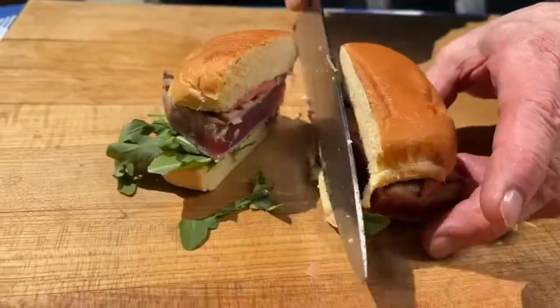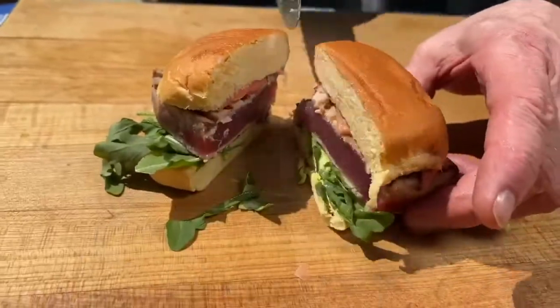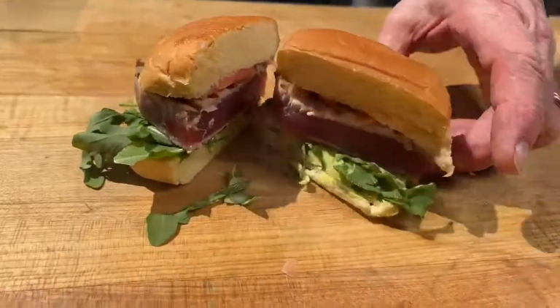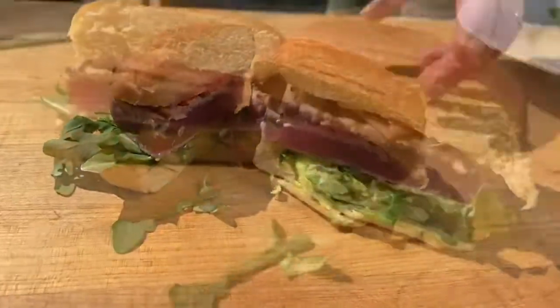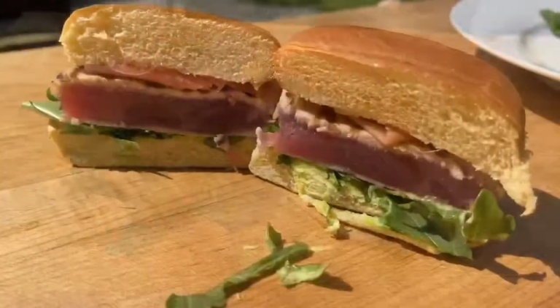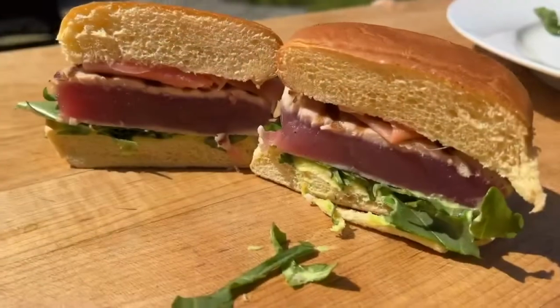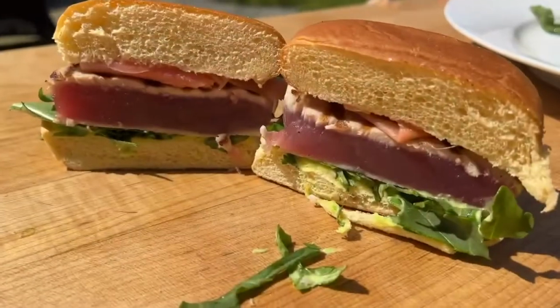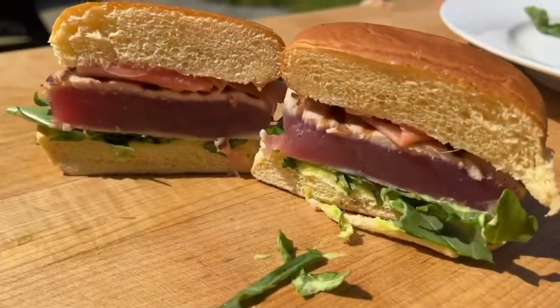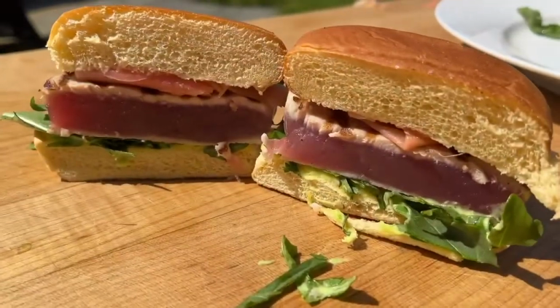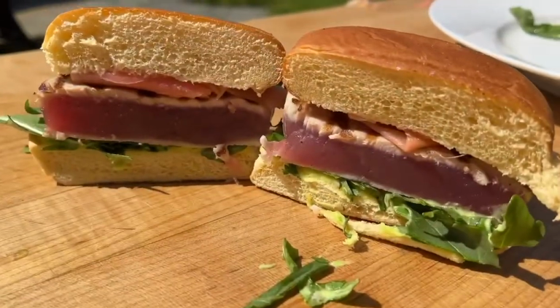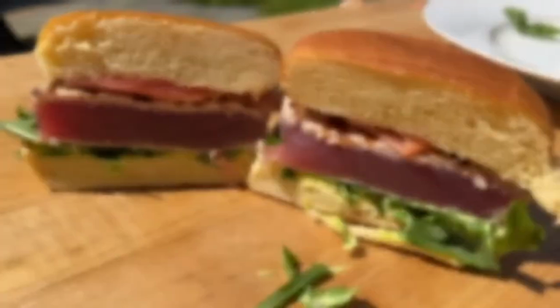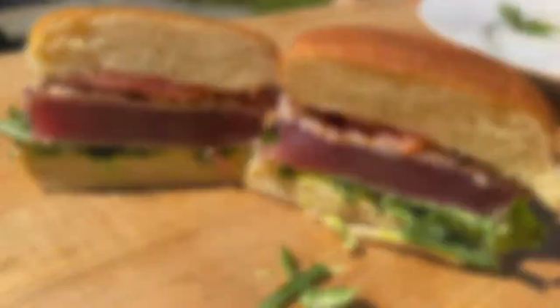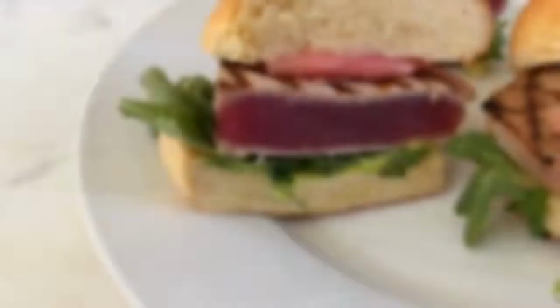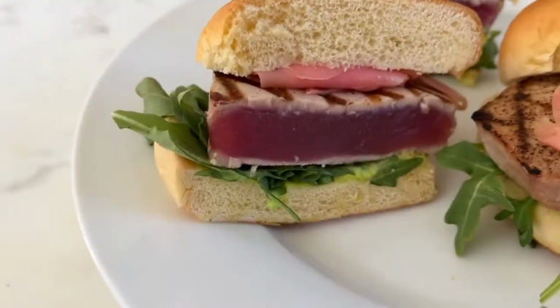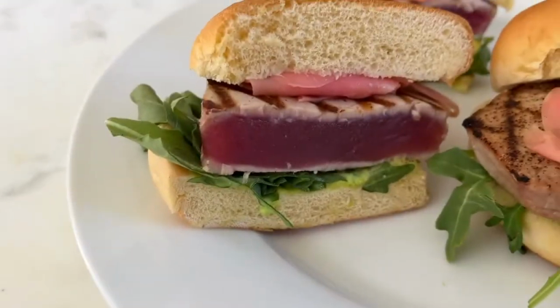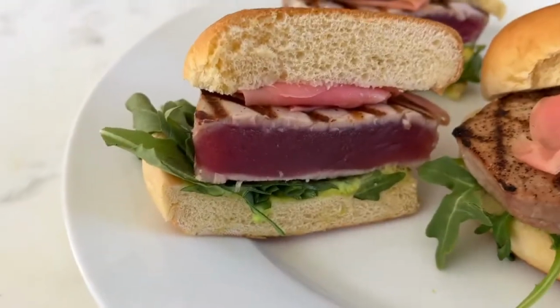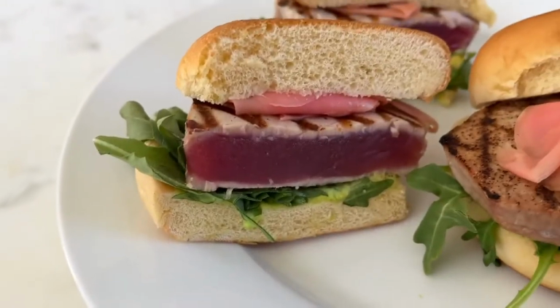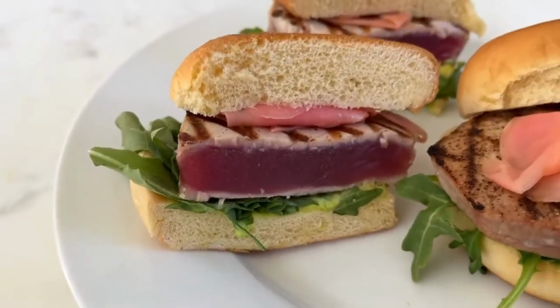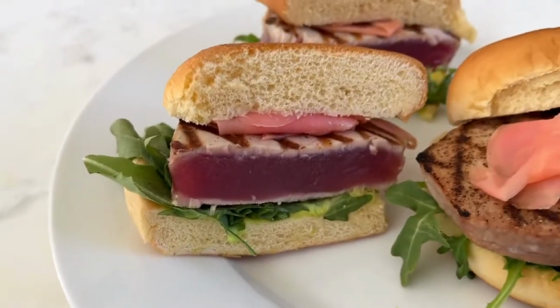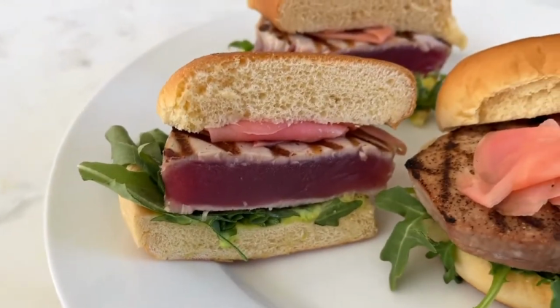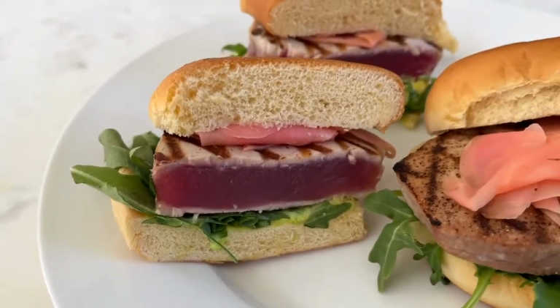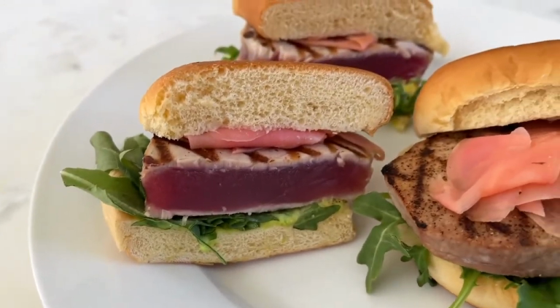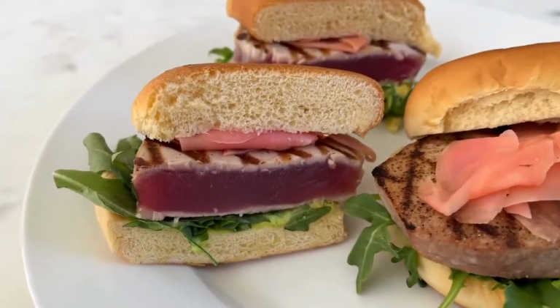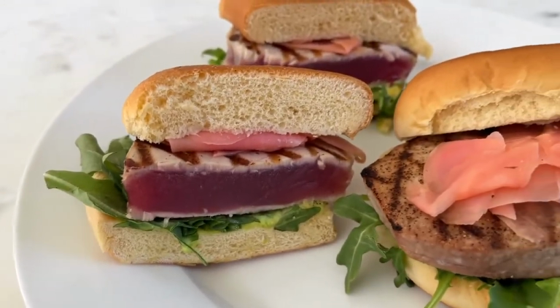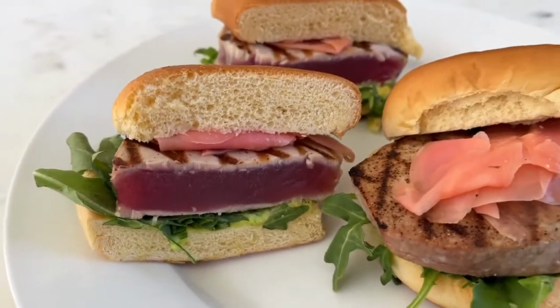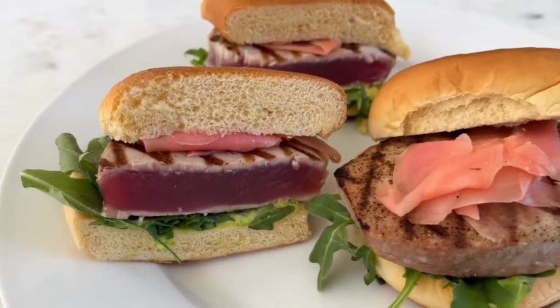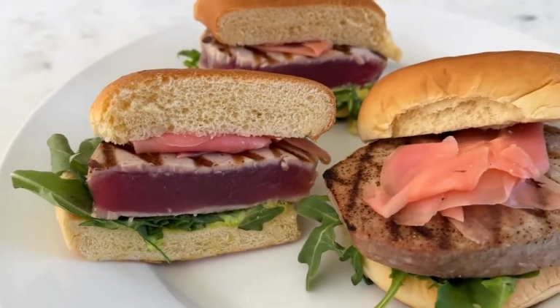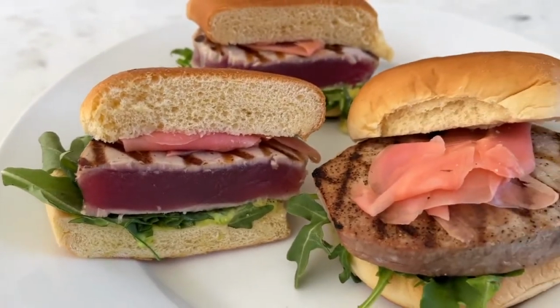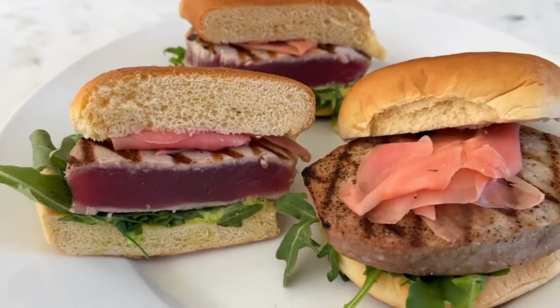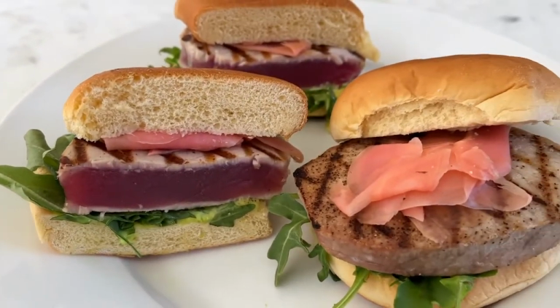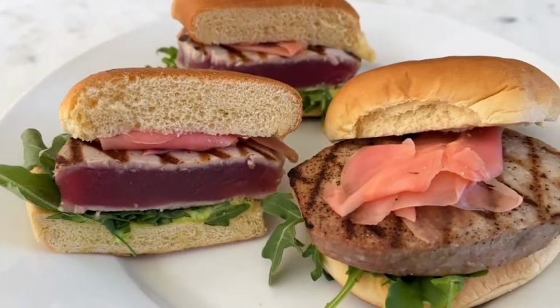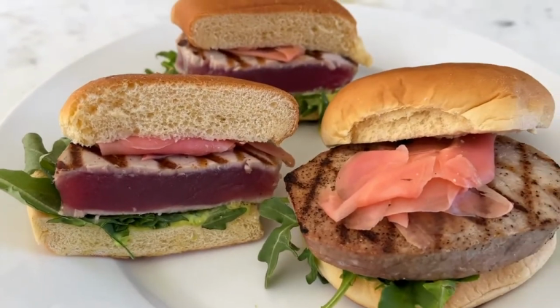Will you look at that? Domo arigato, Mr. Roboto. Bon appetito.